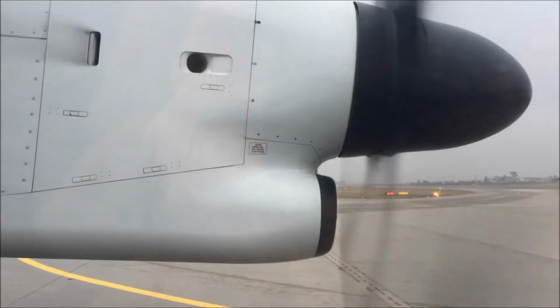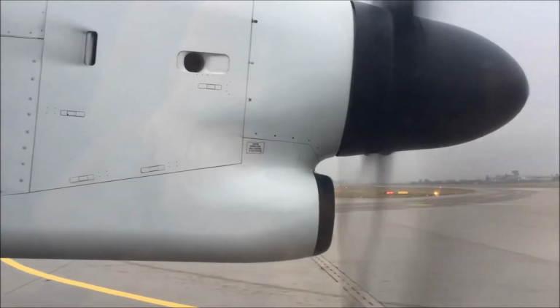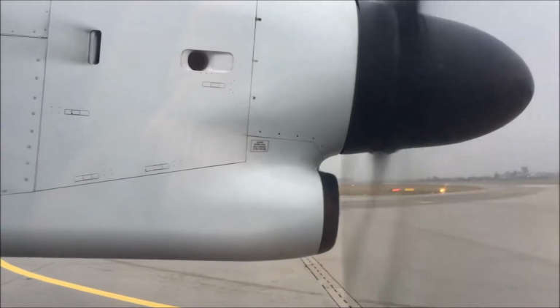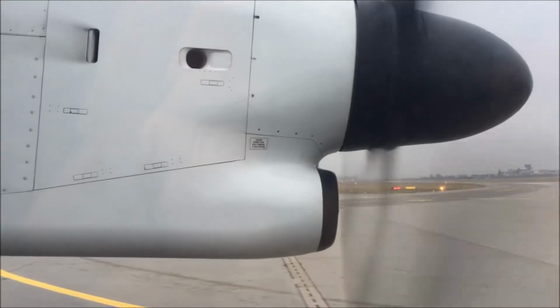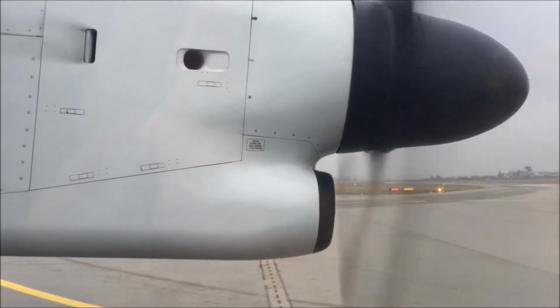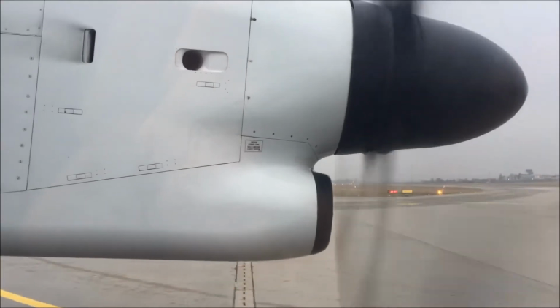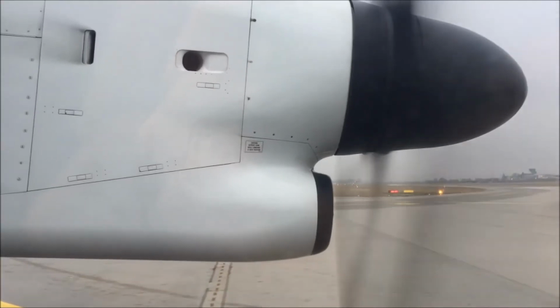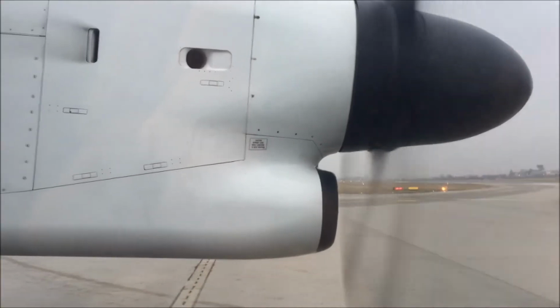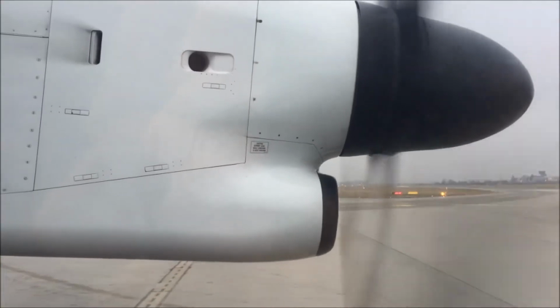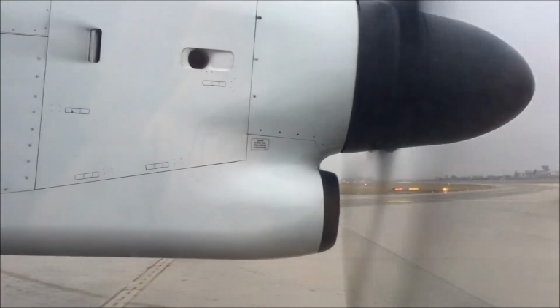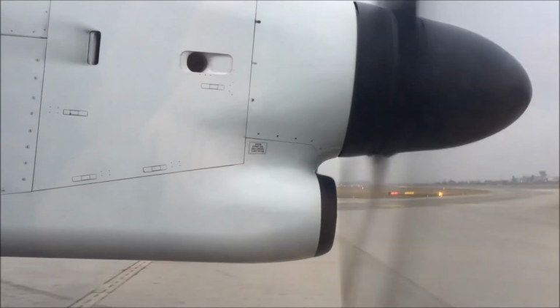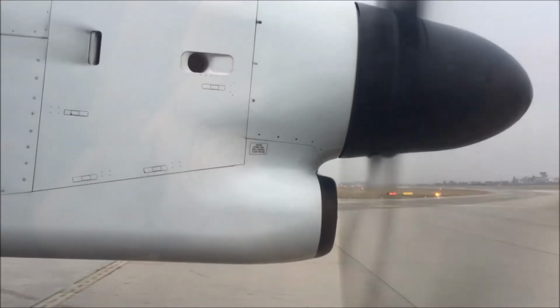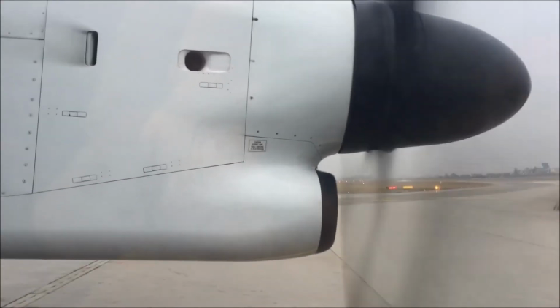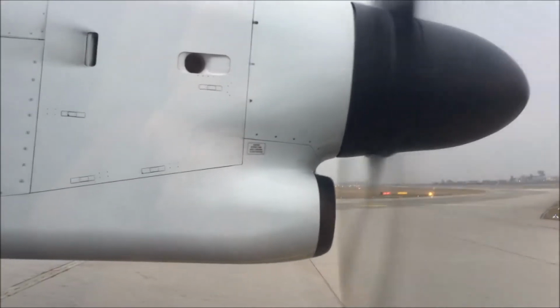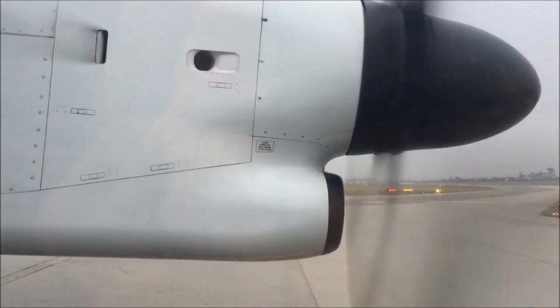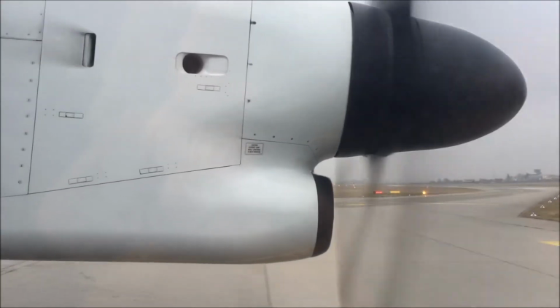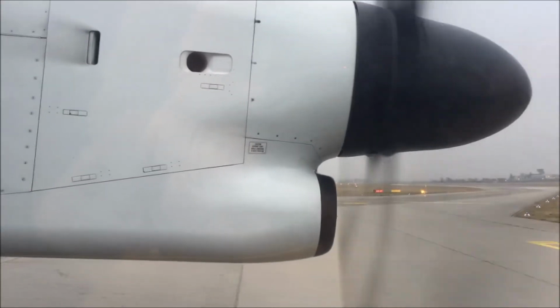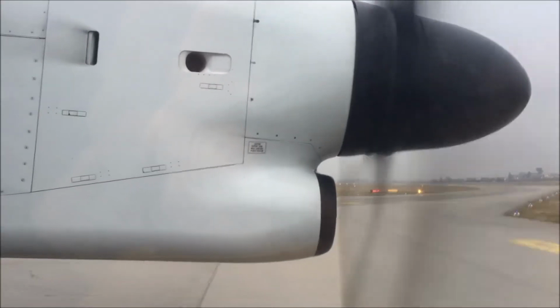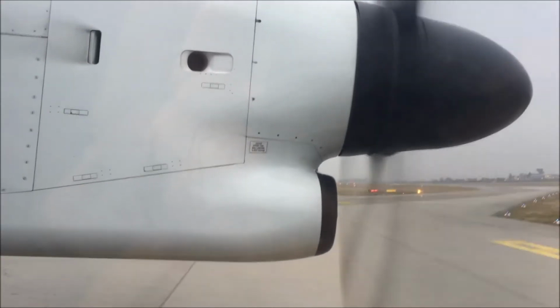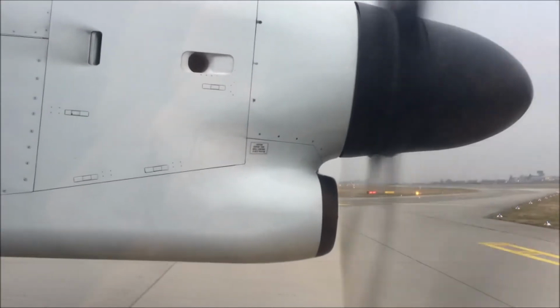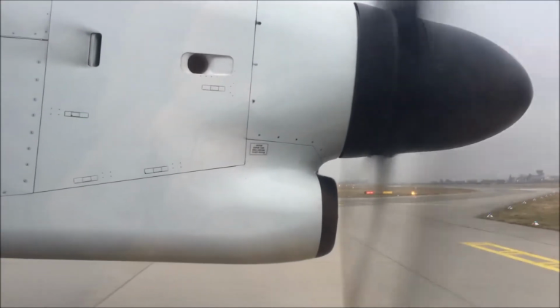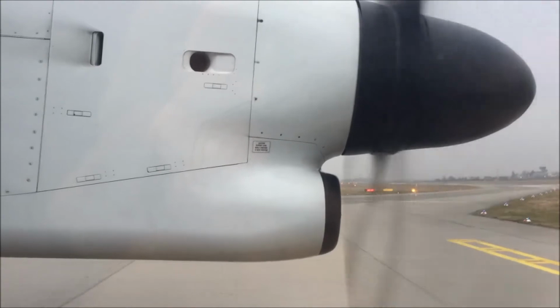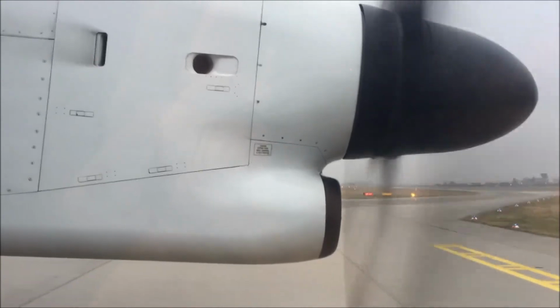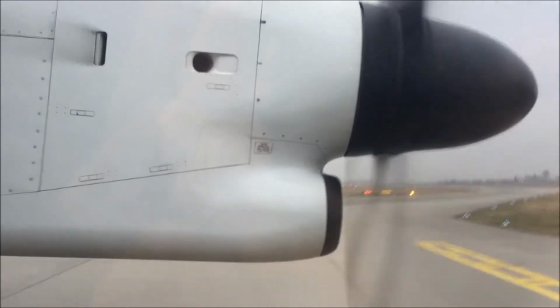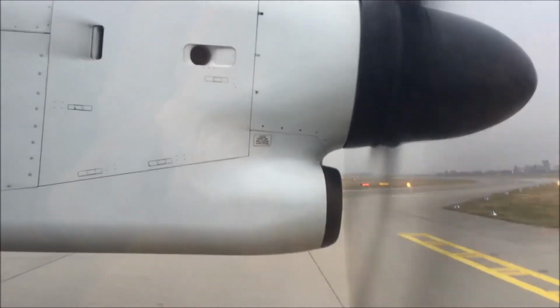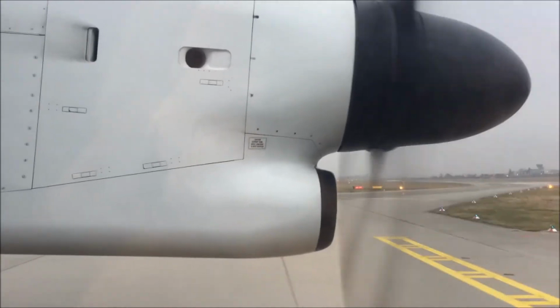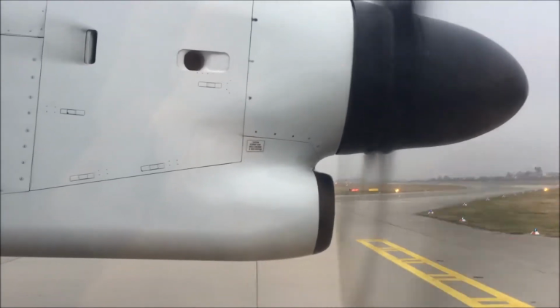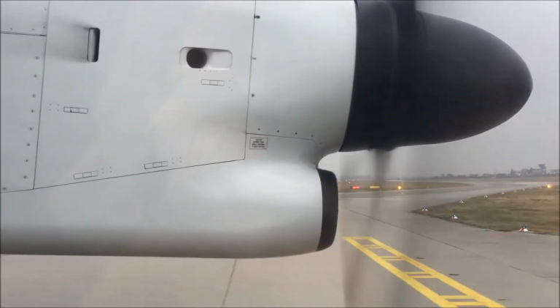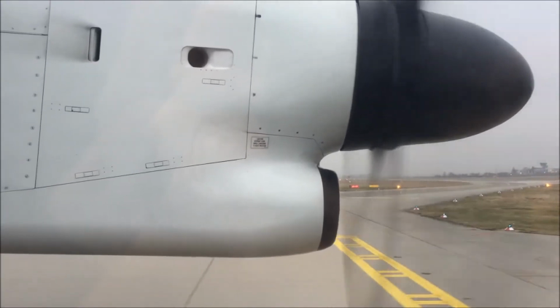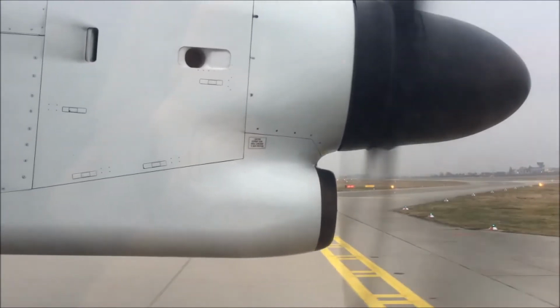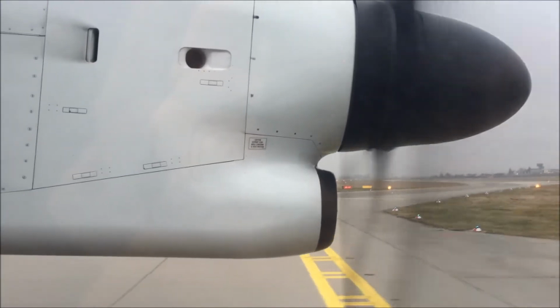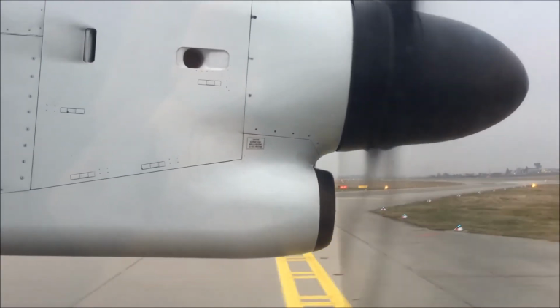During takeoff and landing, electronic devices that do not fit in the seat pocket must be switched off and stowed.